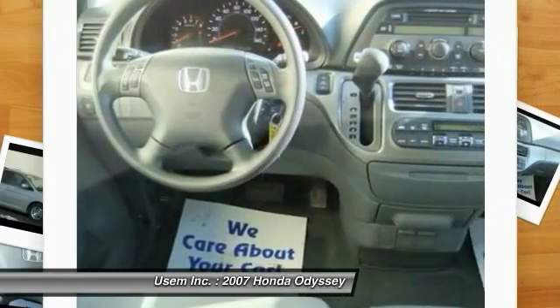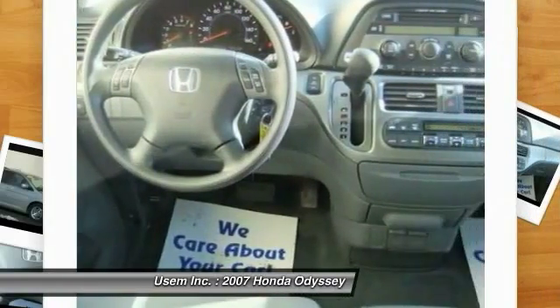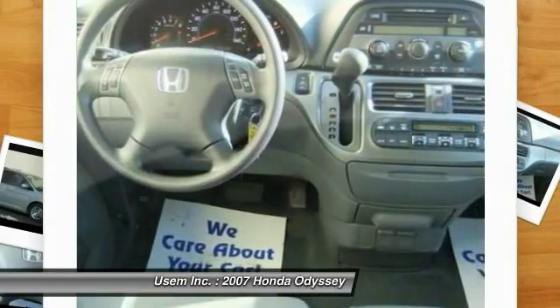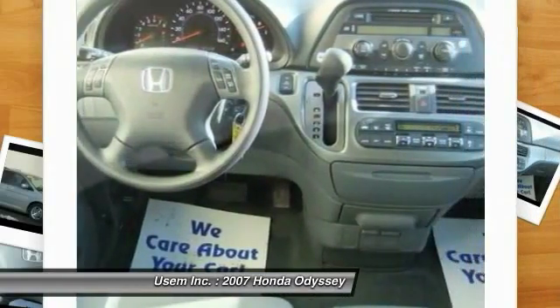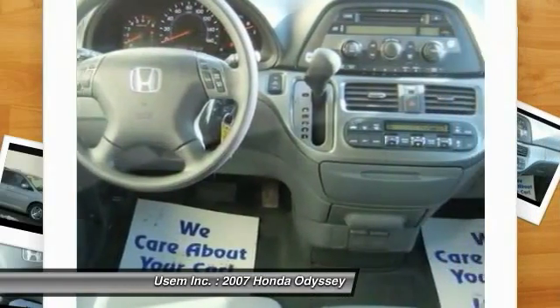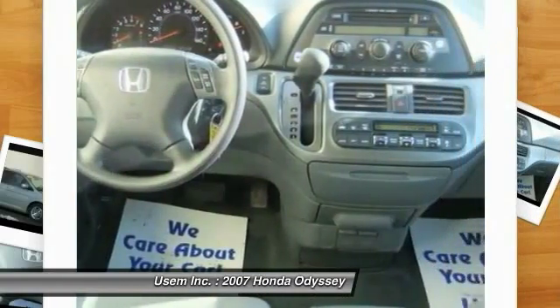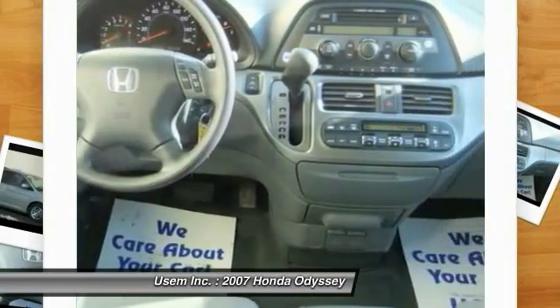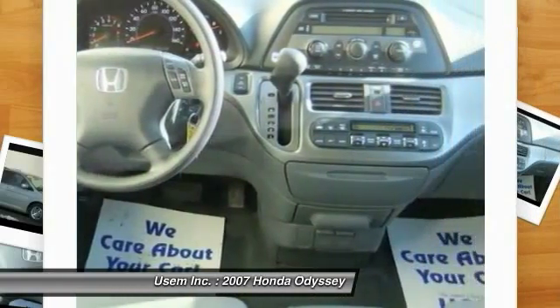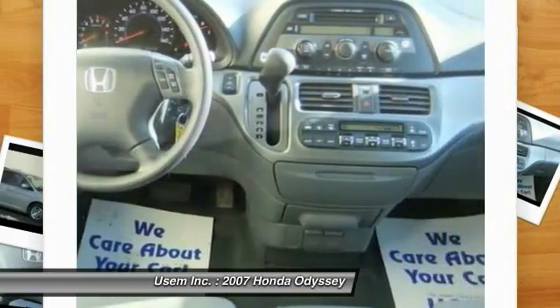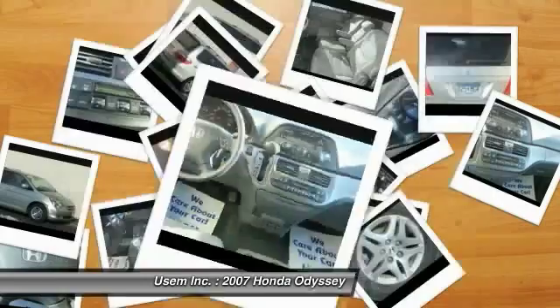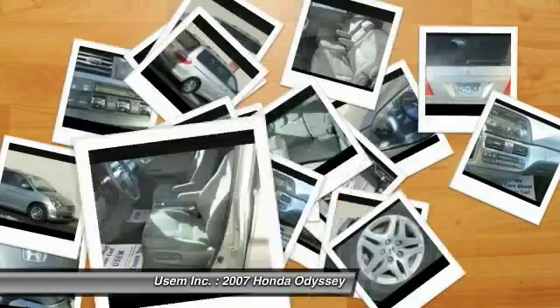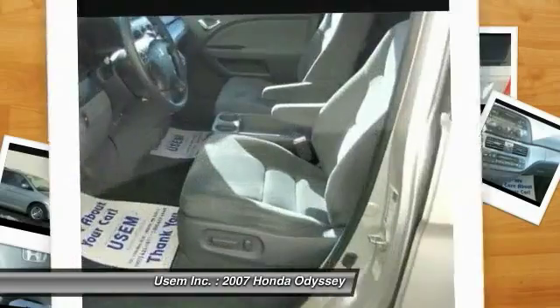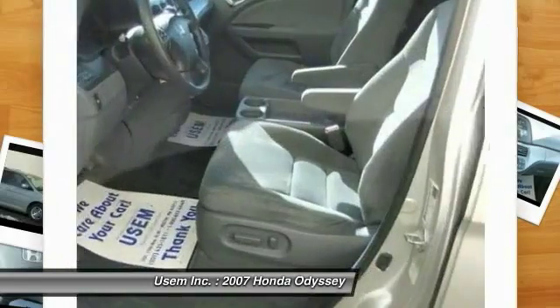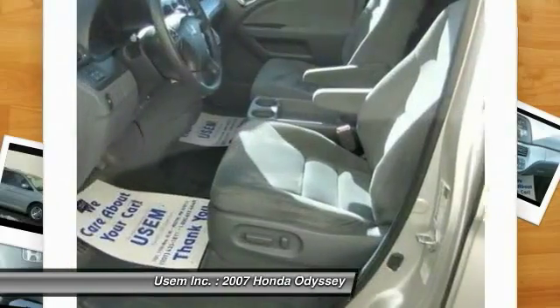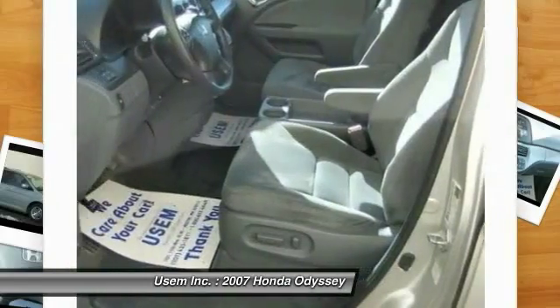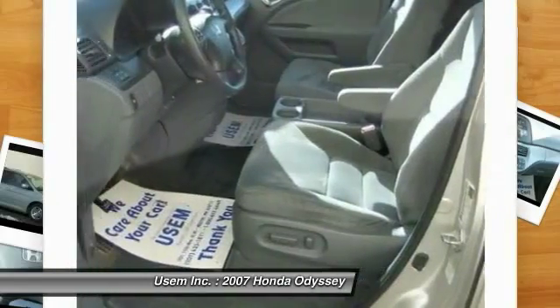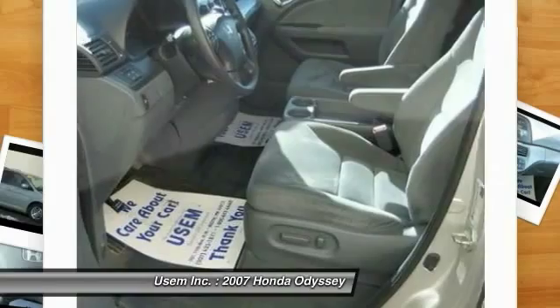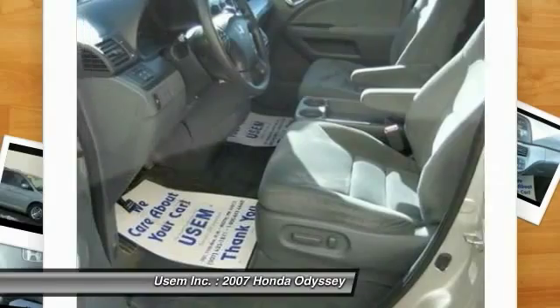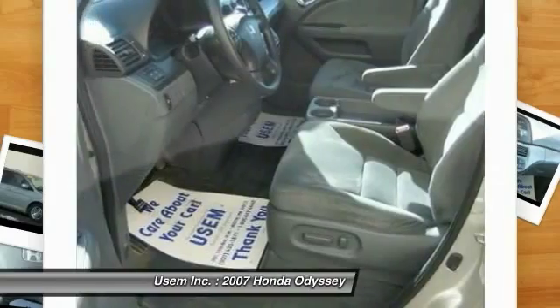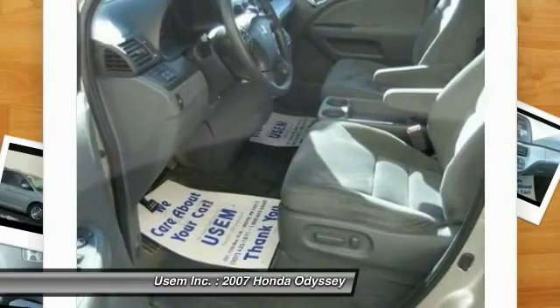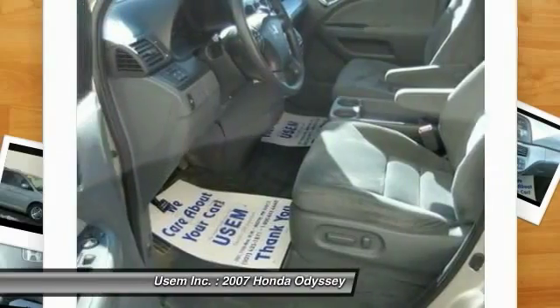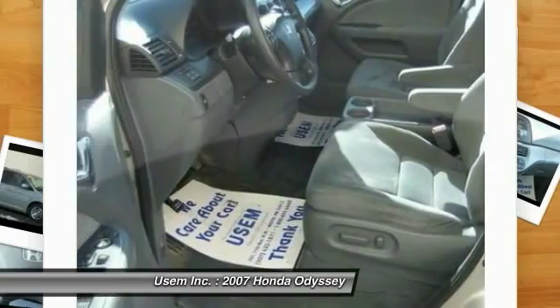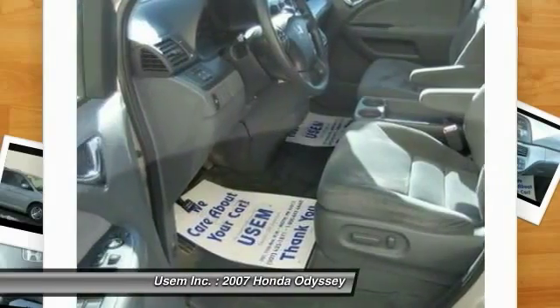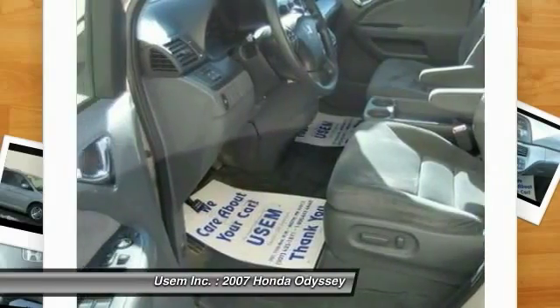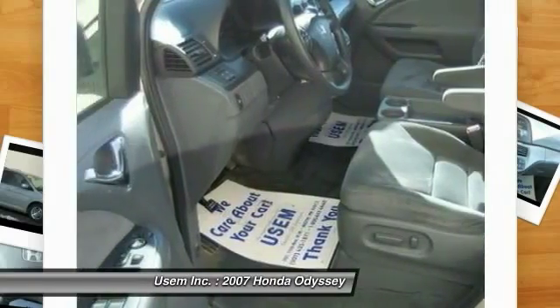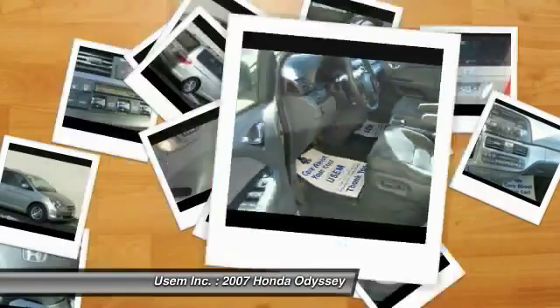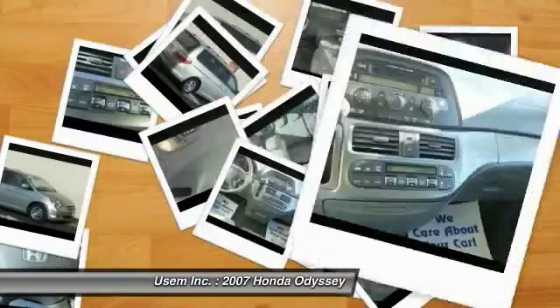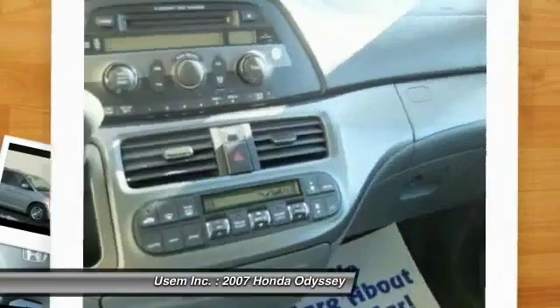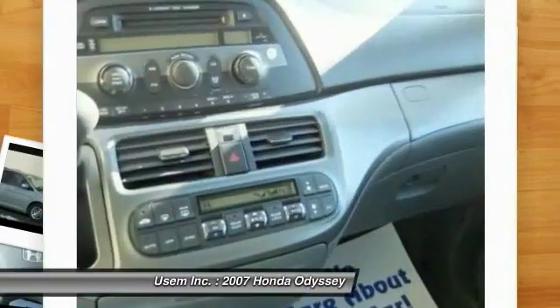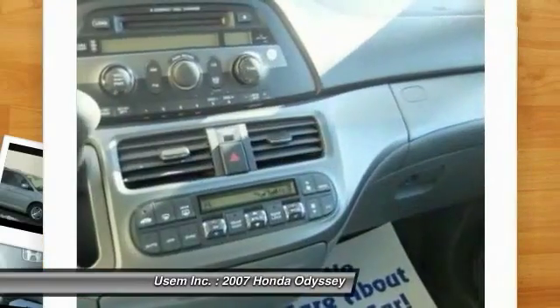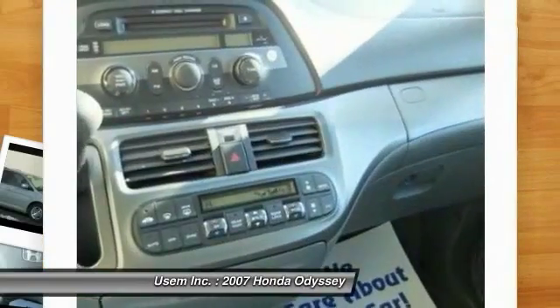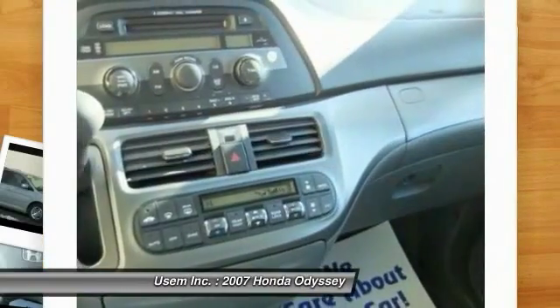Front power steering, HomeLink garage door opener, cruise control, aluminum wheels.